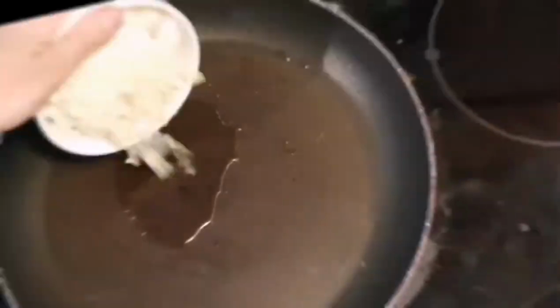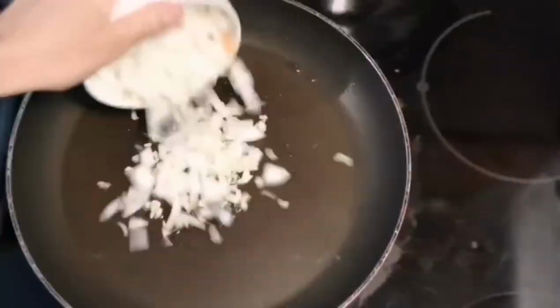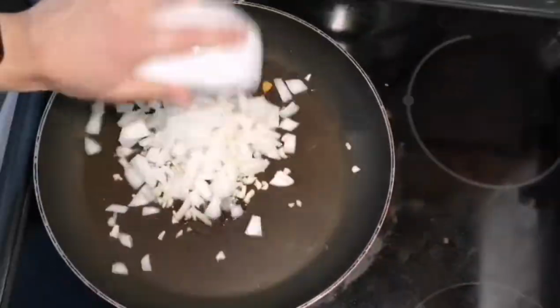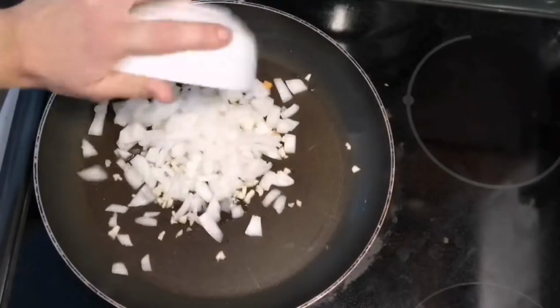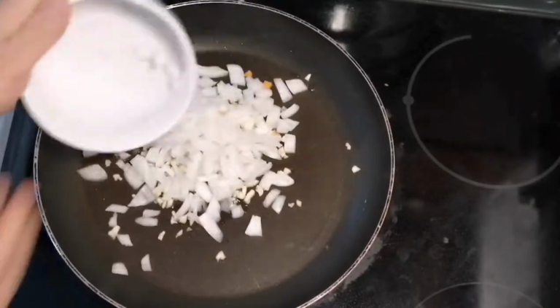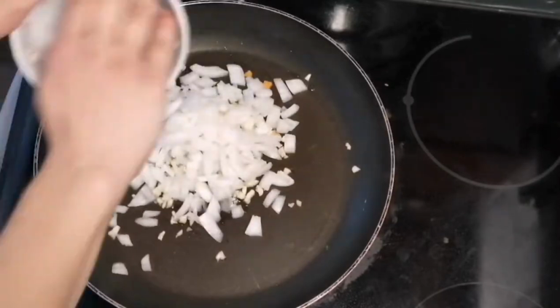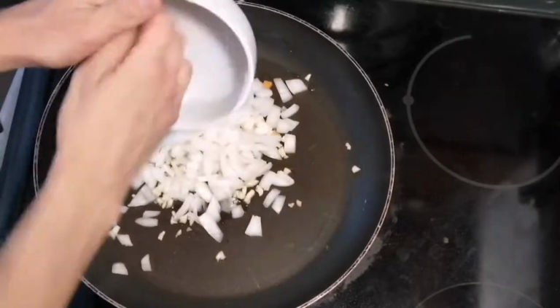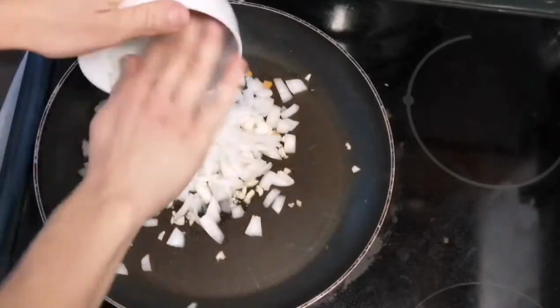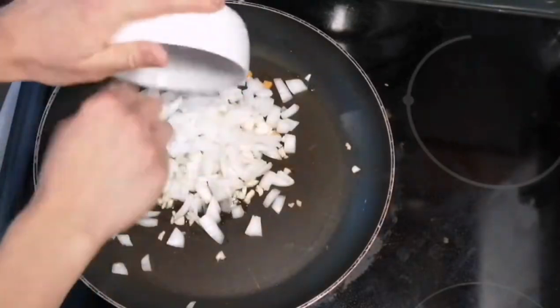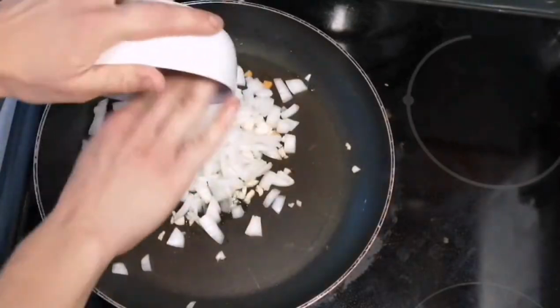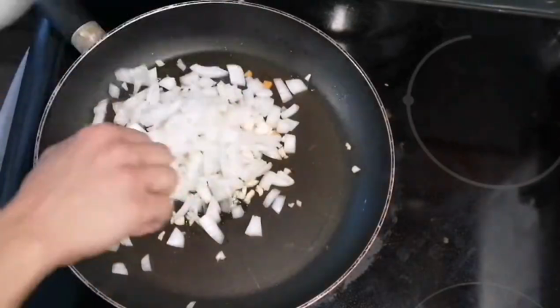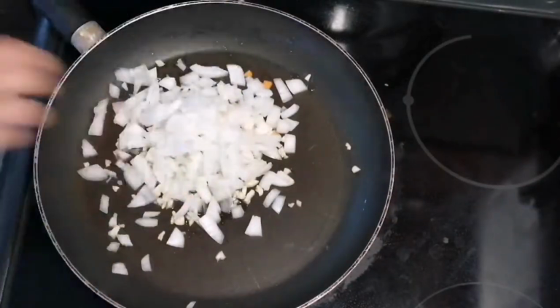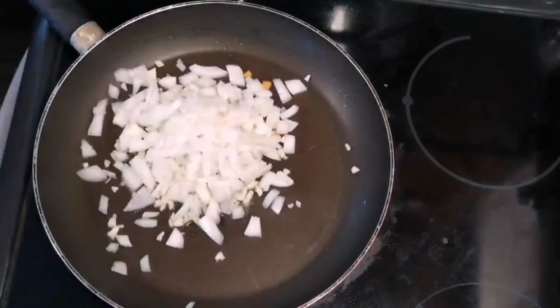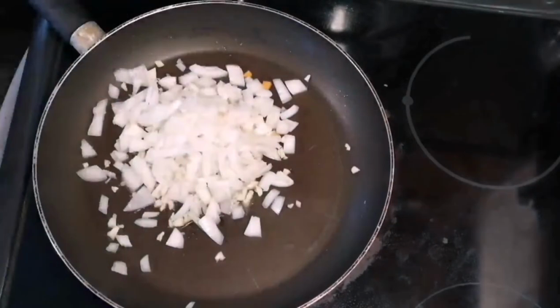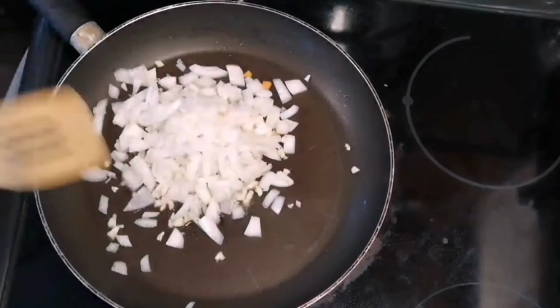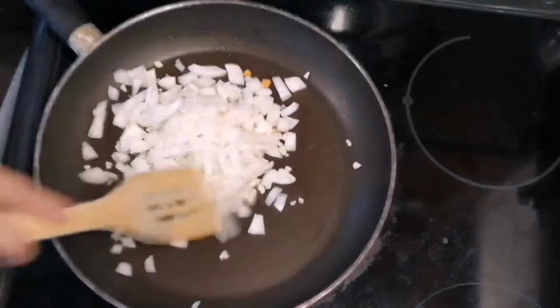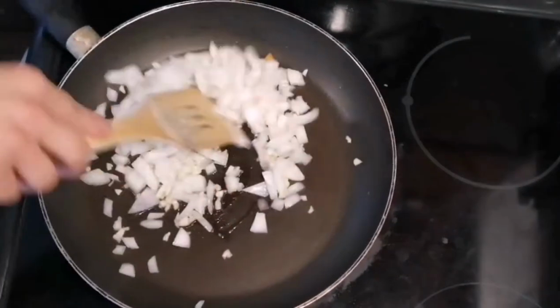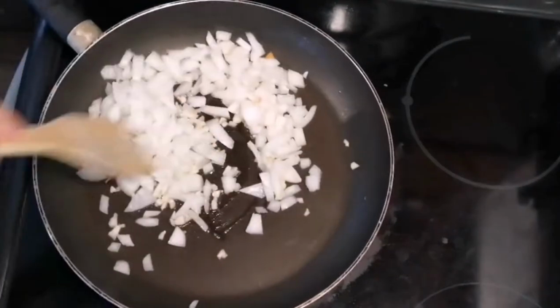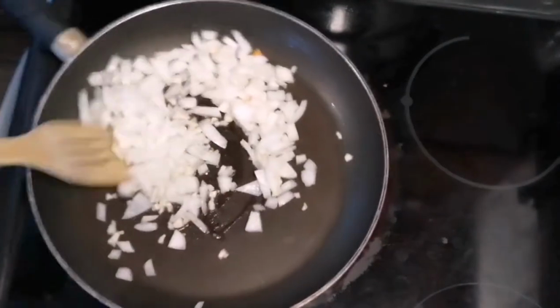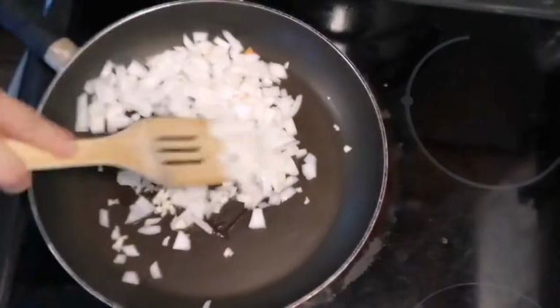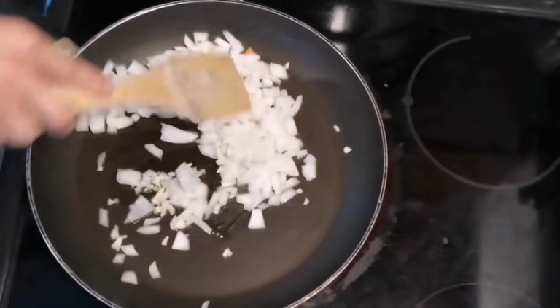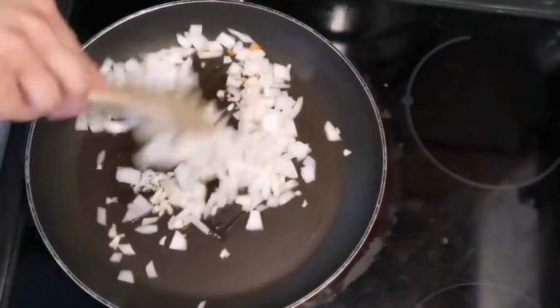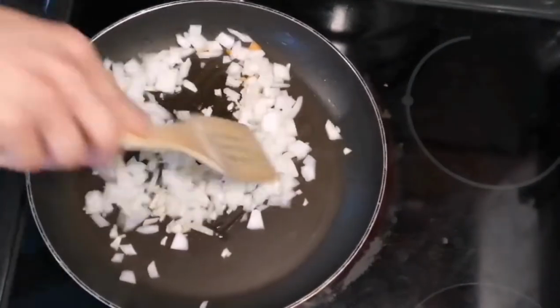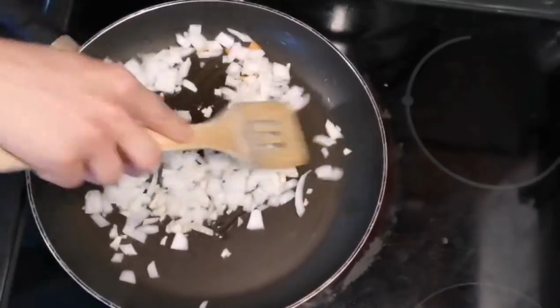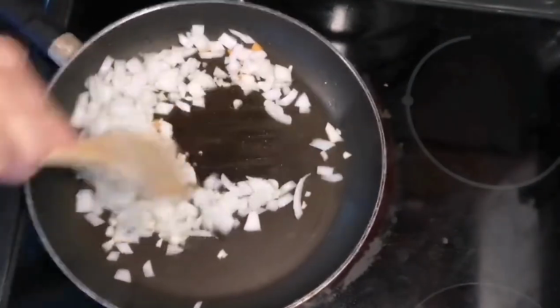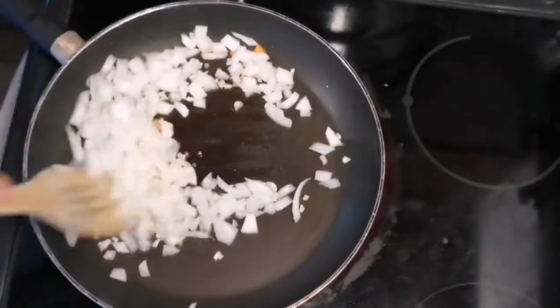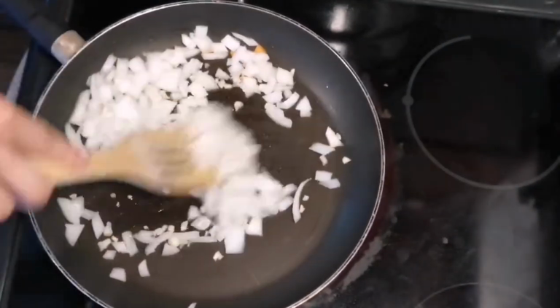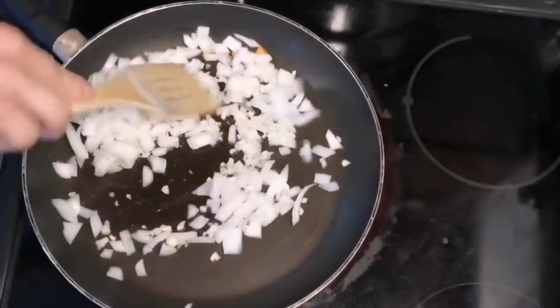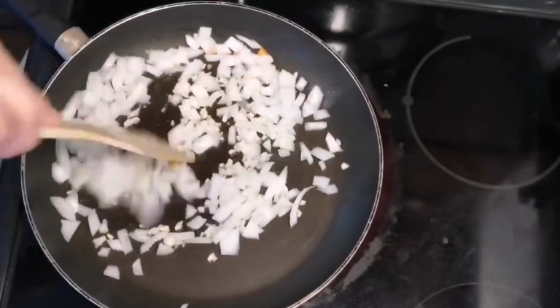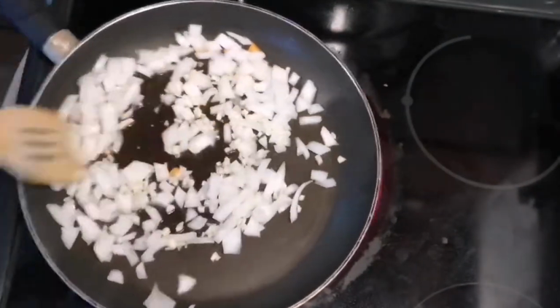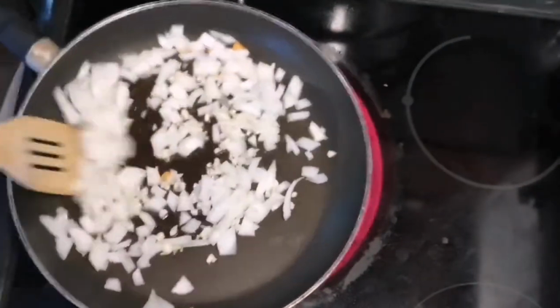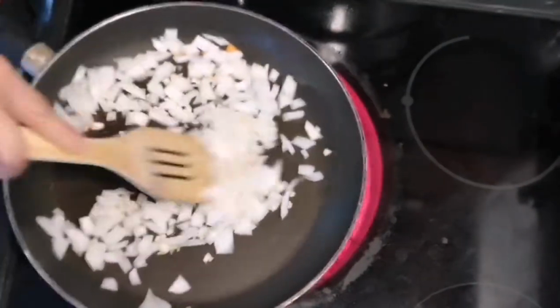In a couple tablespoons of oil, fry up the onions, garlic, and ground beef.